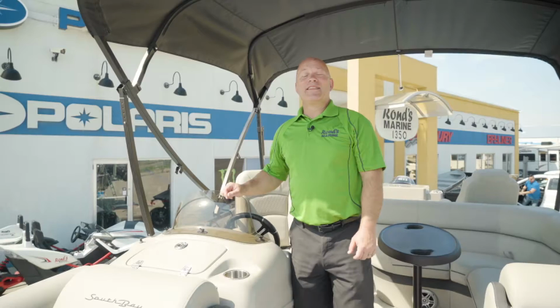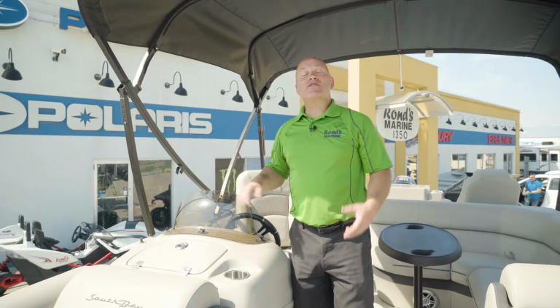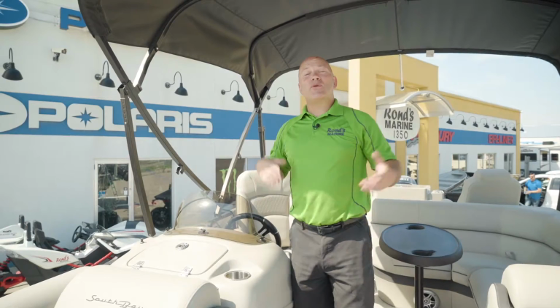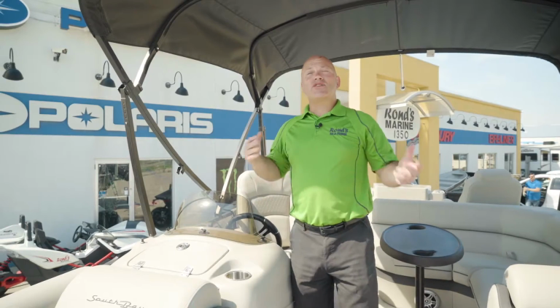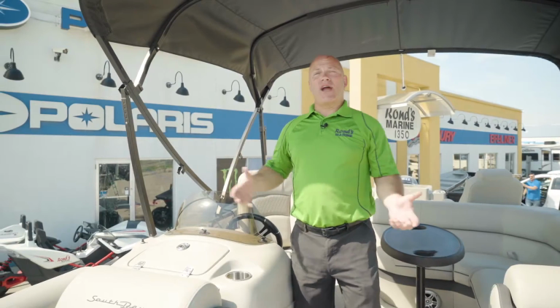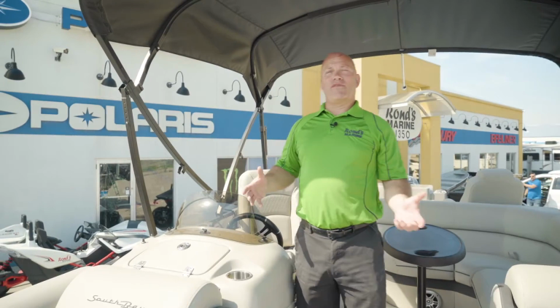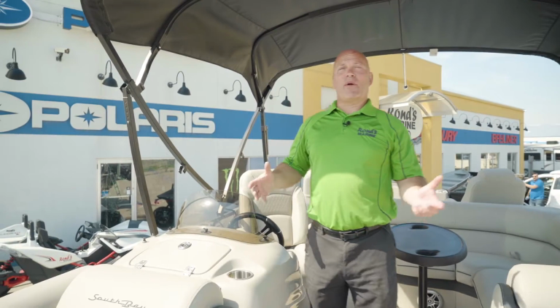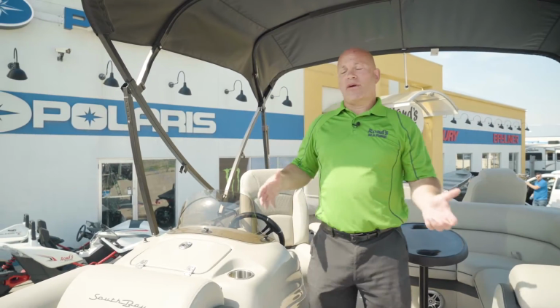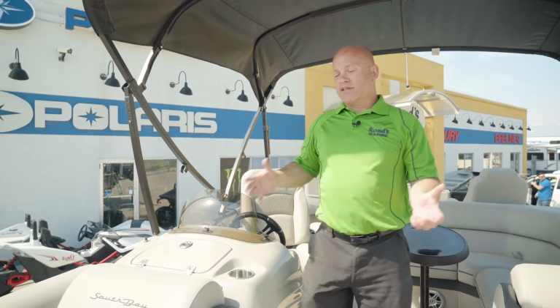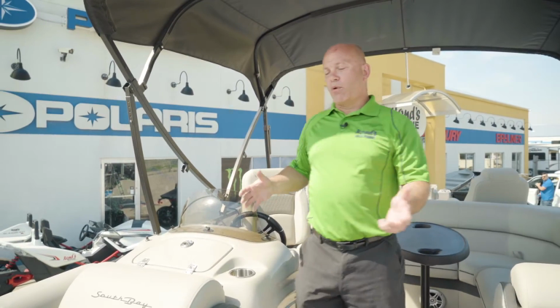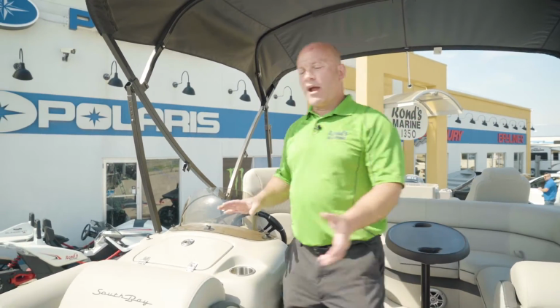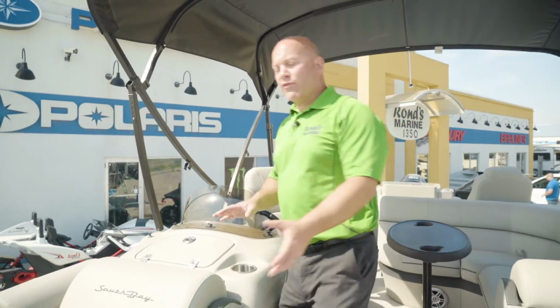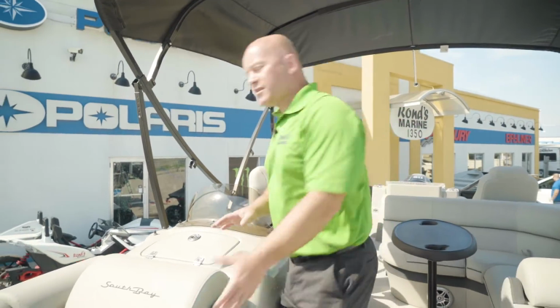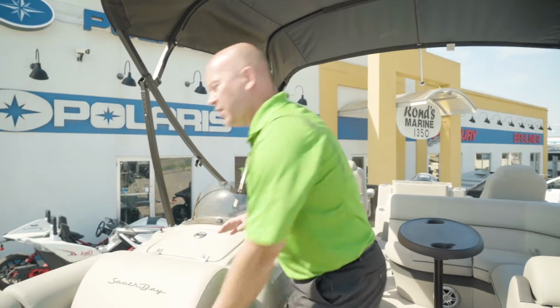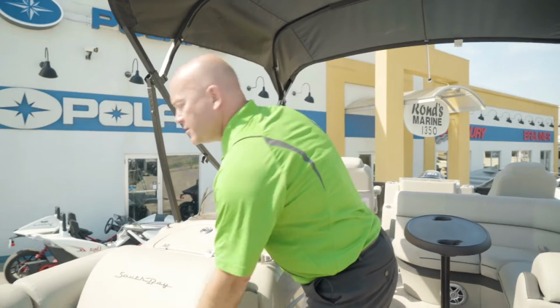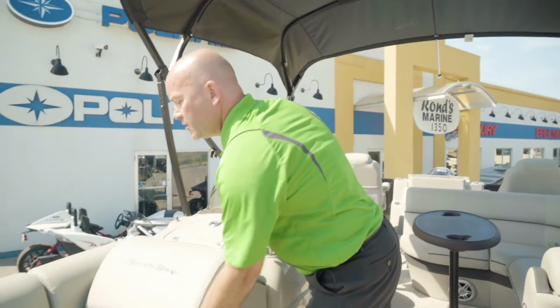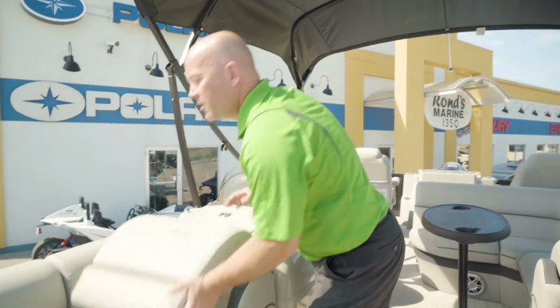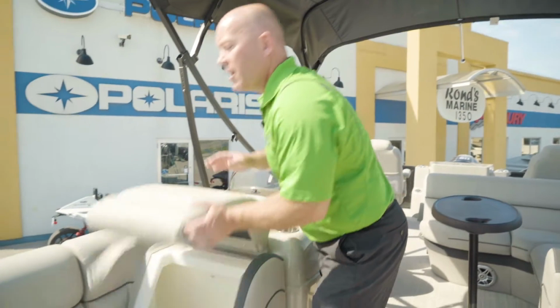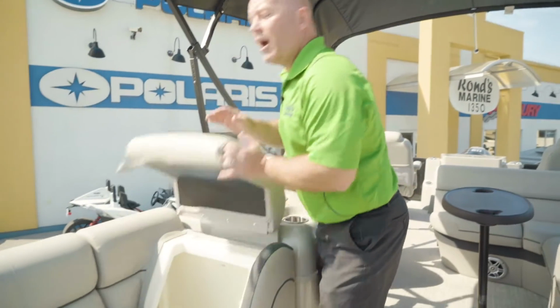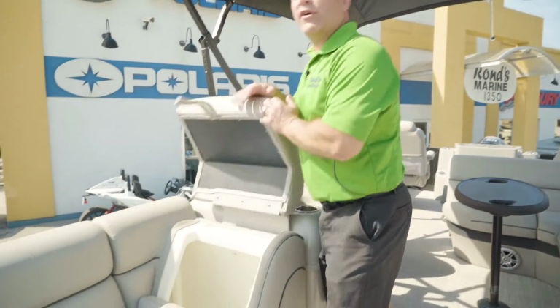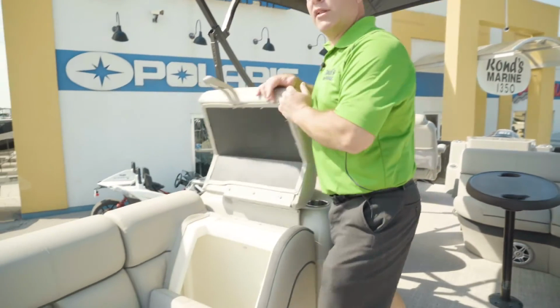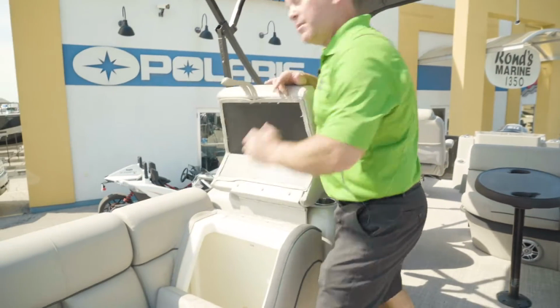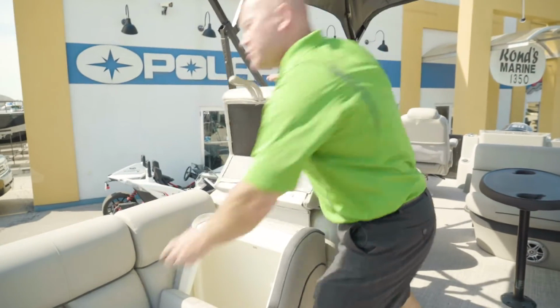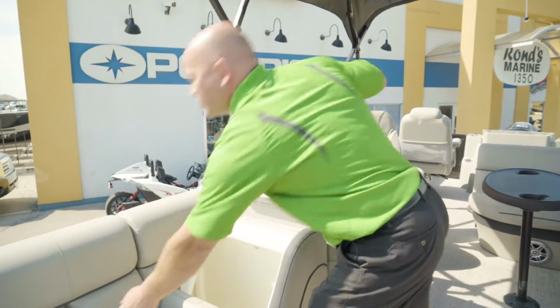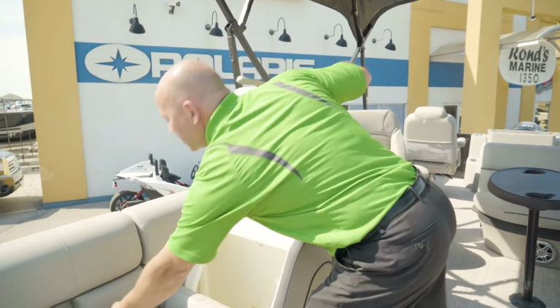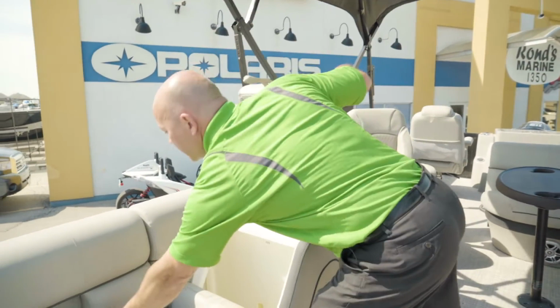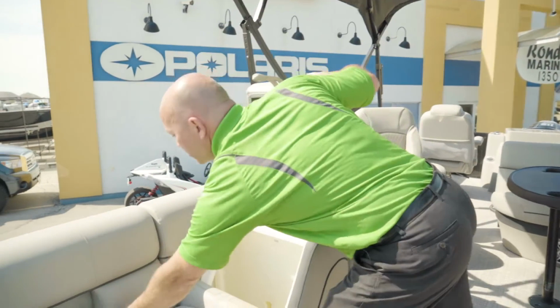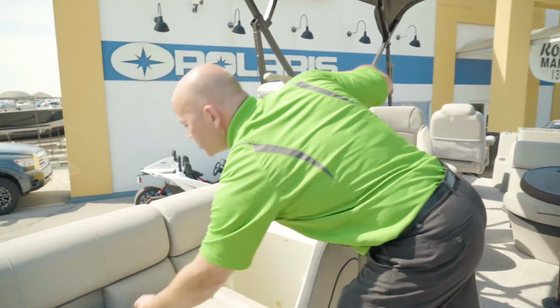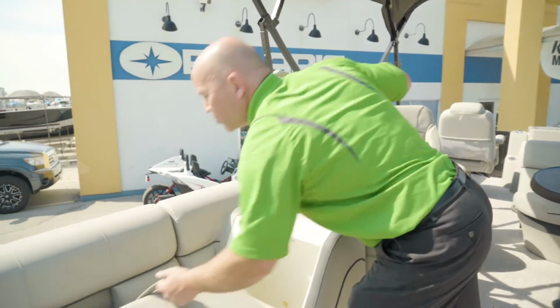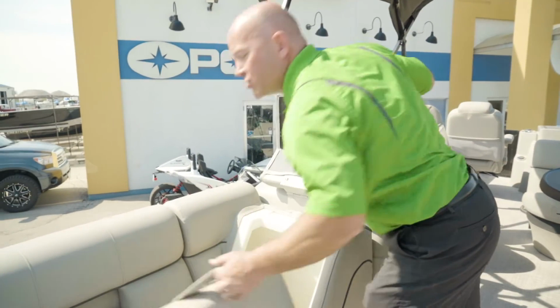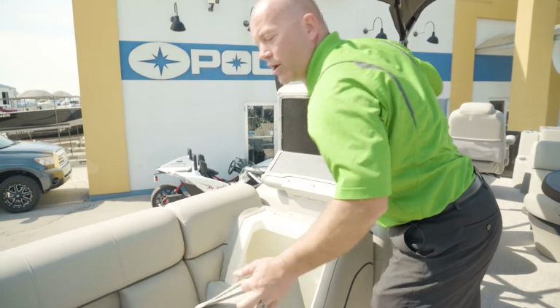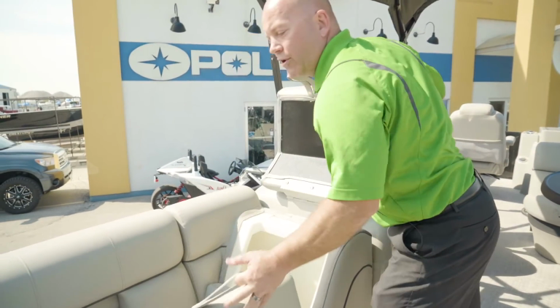There is storage everywhere on this boat. Every seat, every little piece you see — there is storage underneath.